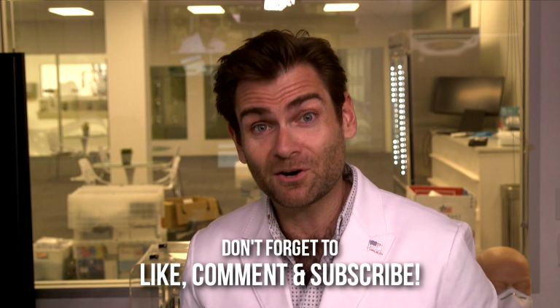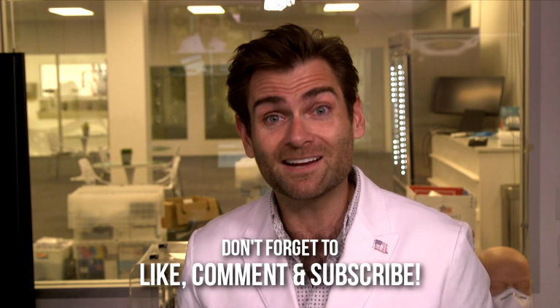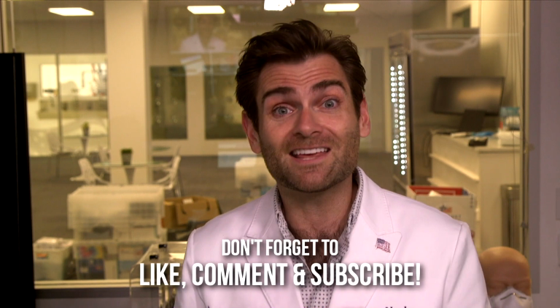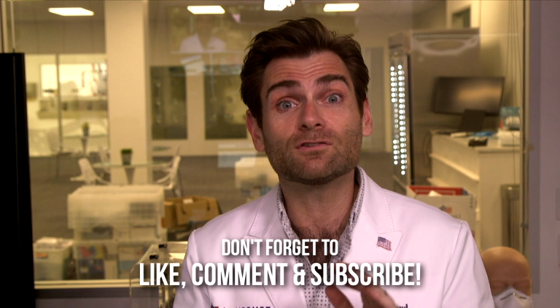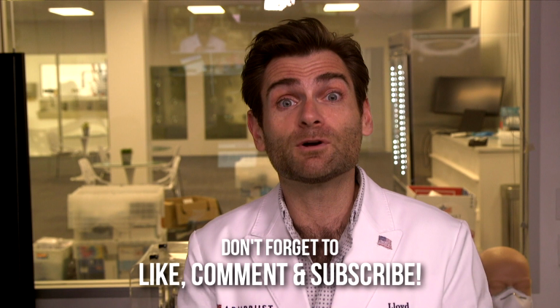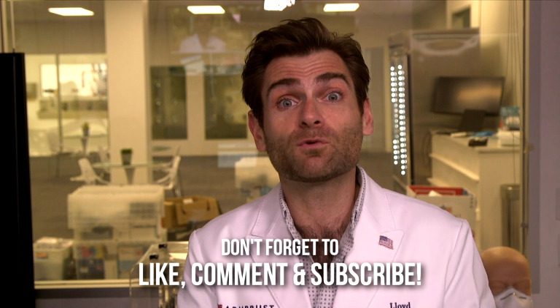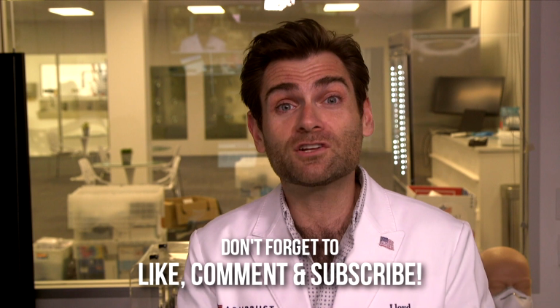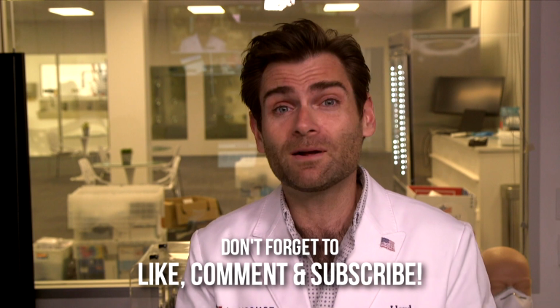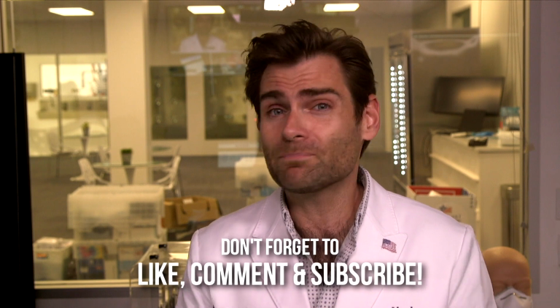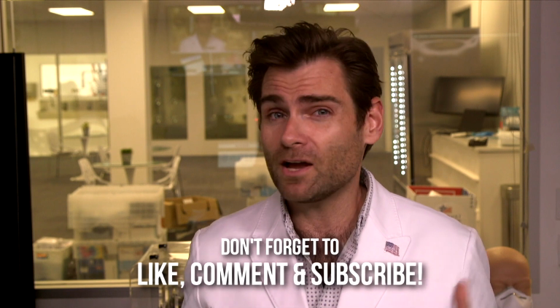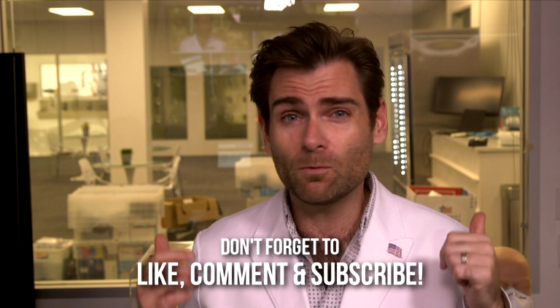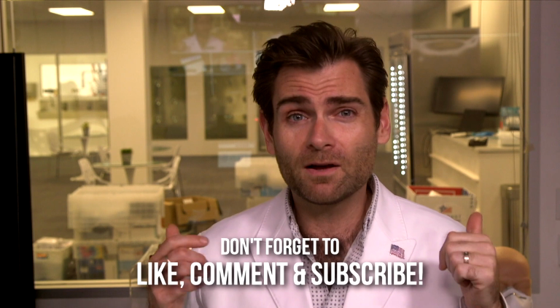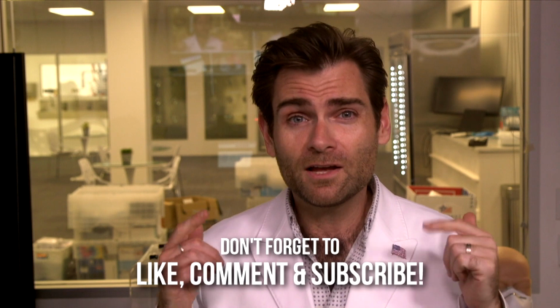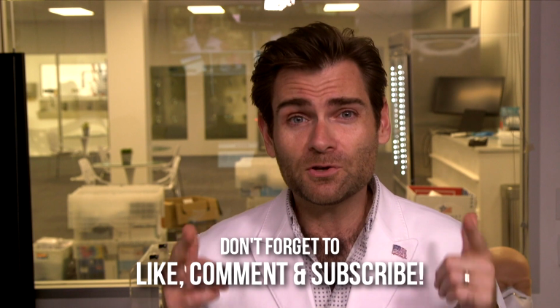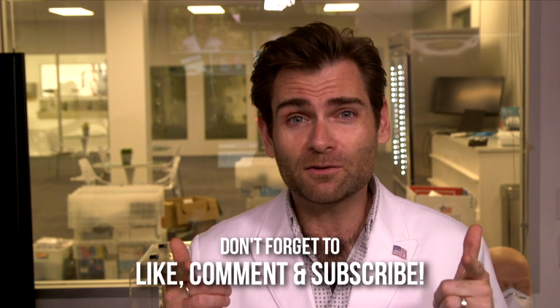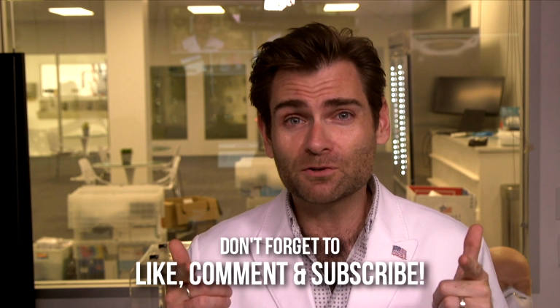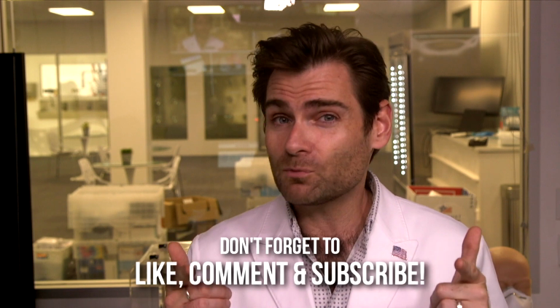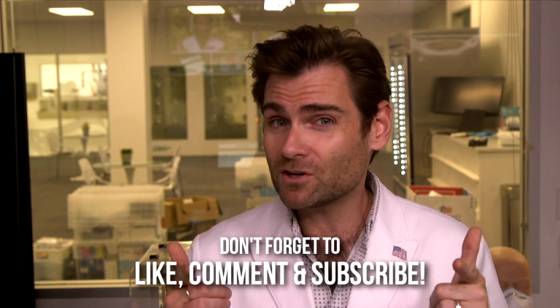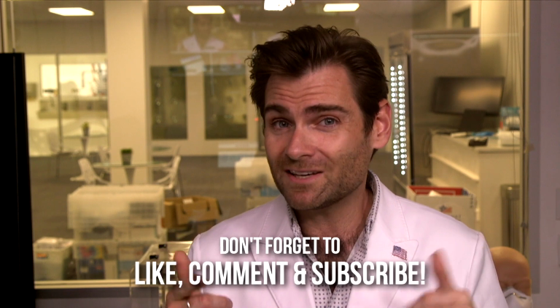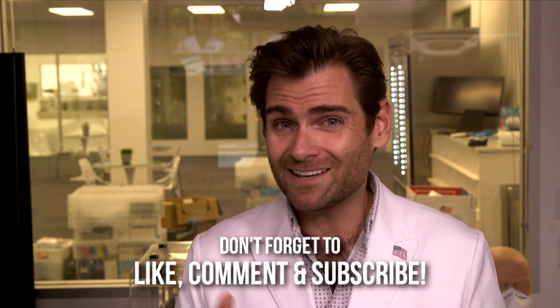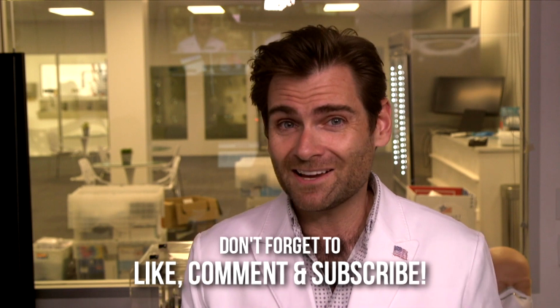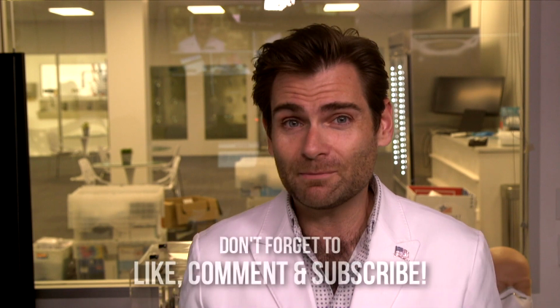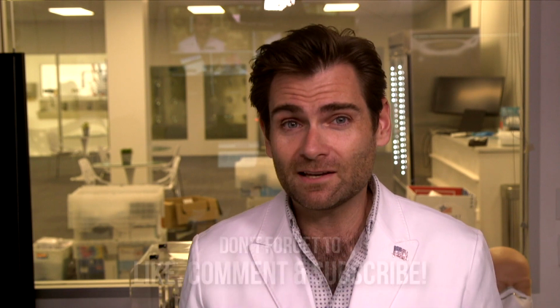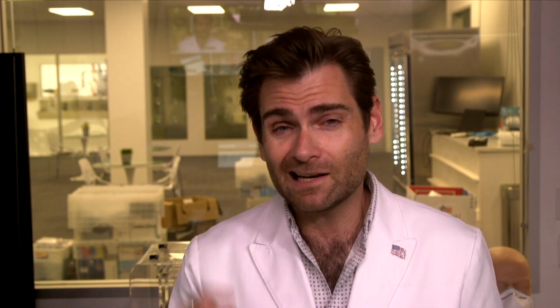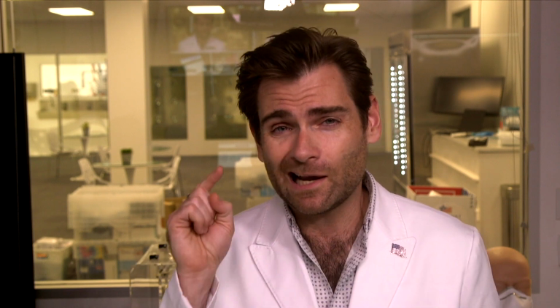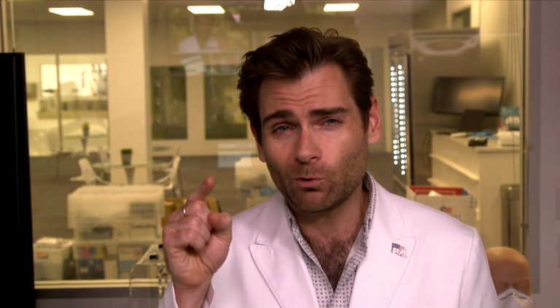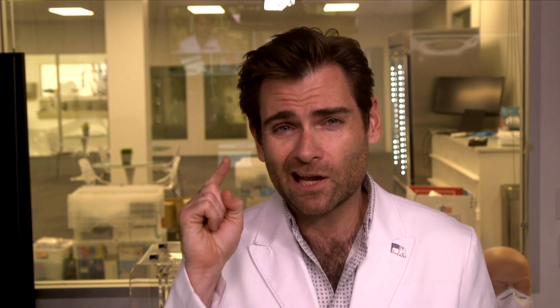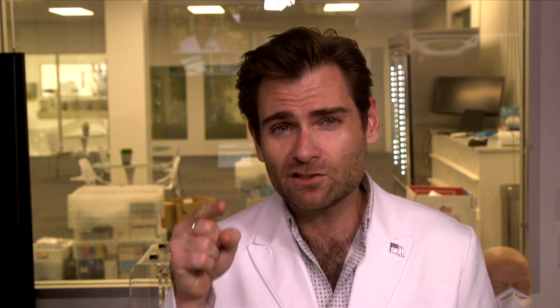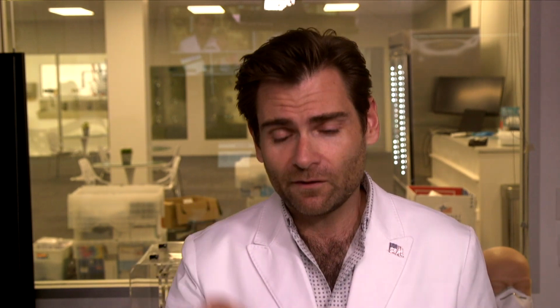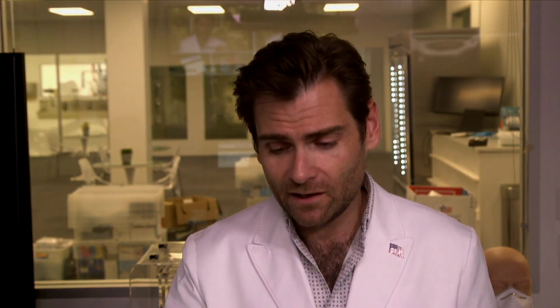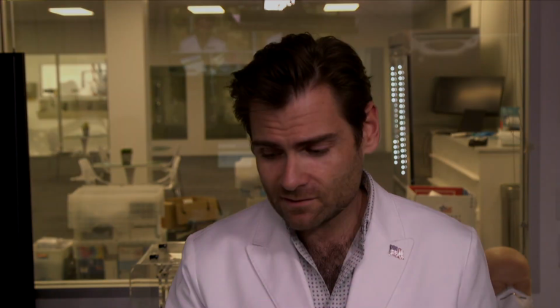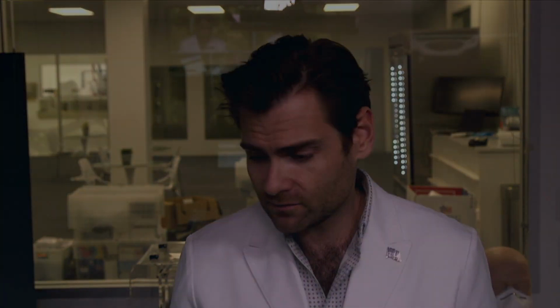Thank you so much for watching. I hope you had as much fun watching as I had making it, and I will catch you on the next test.